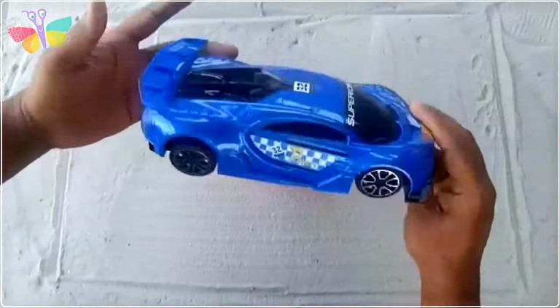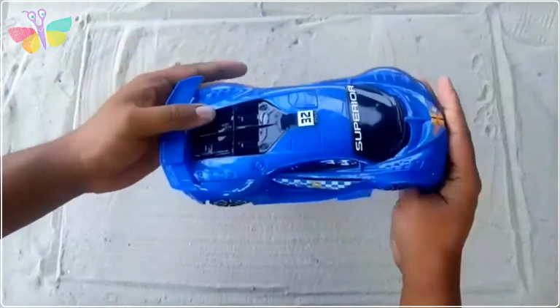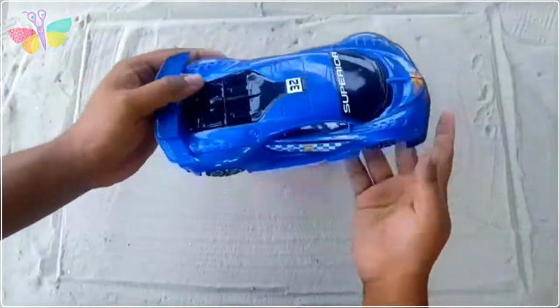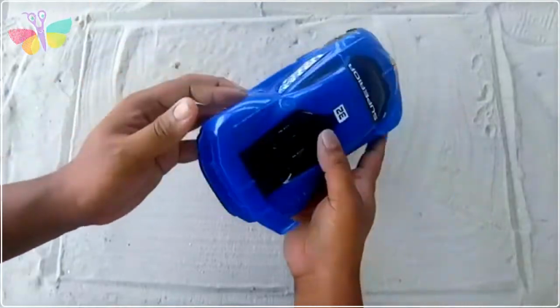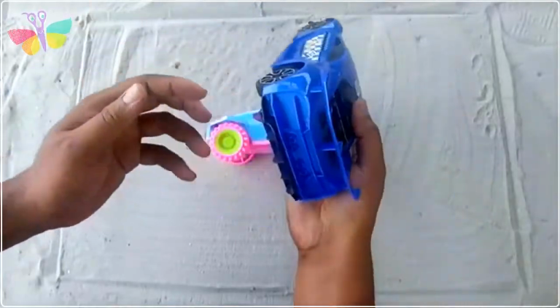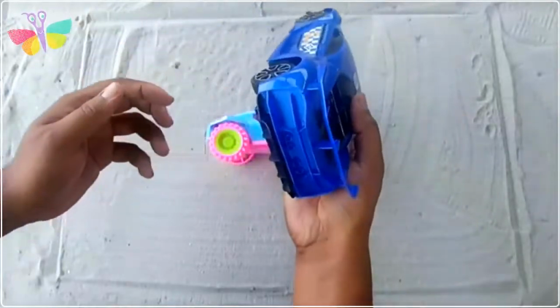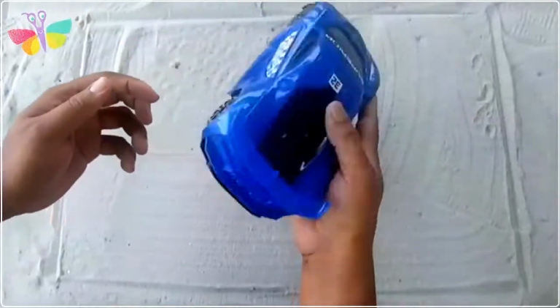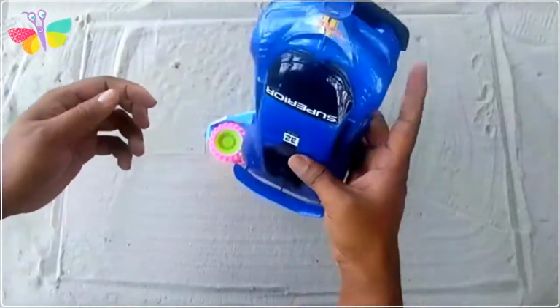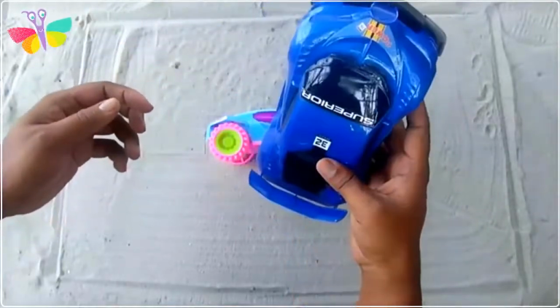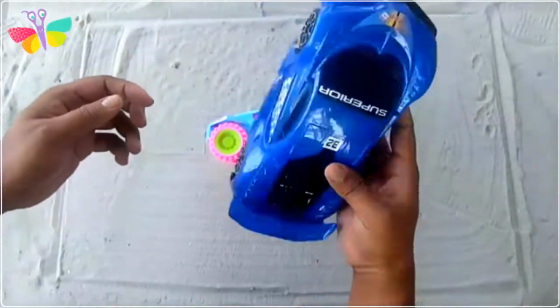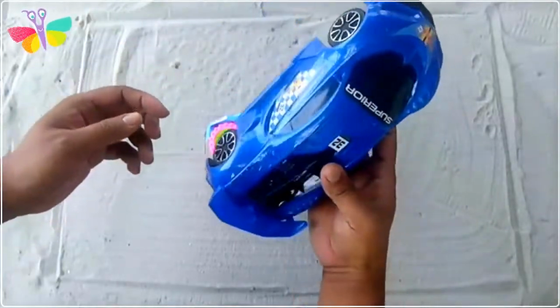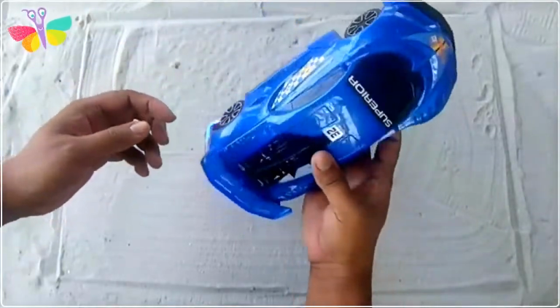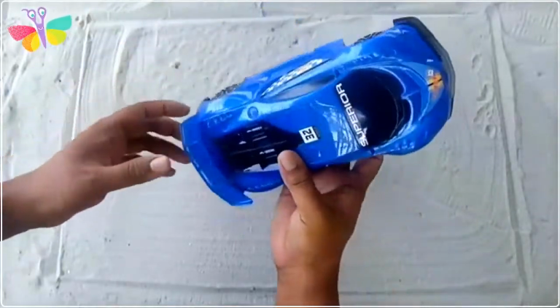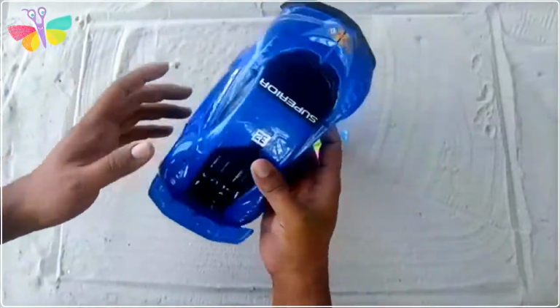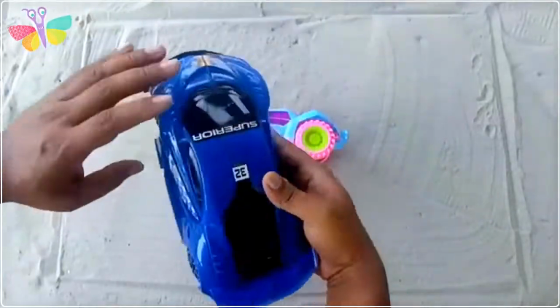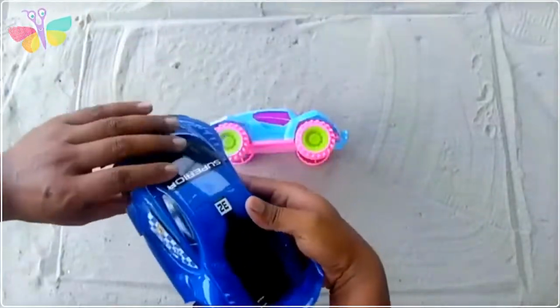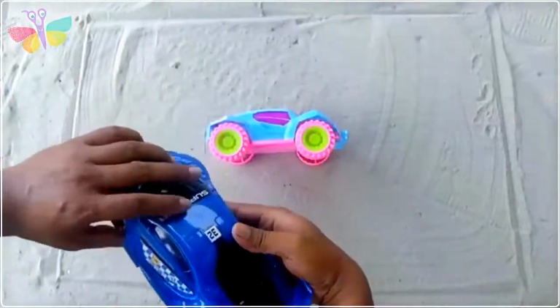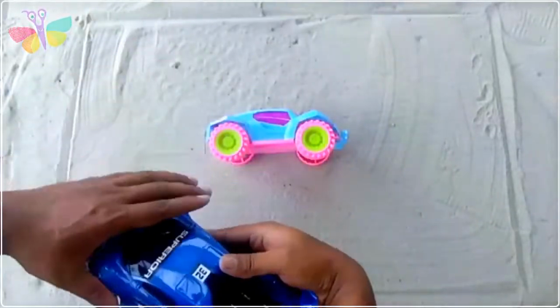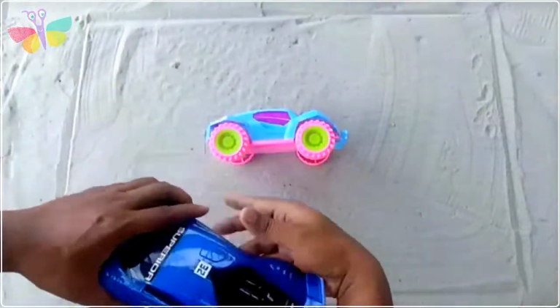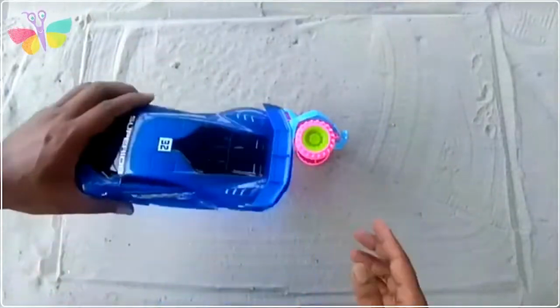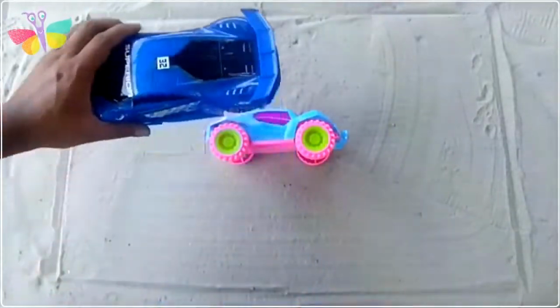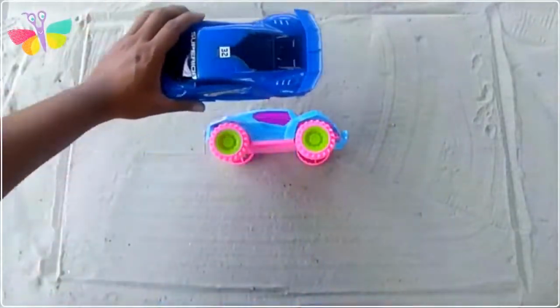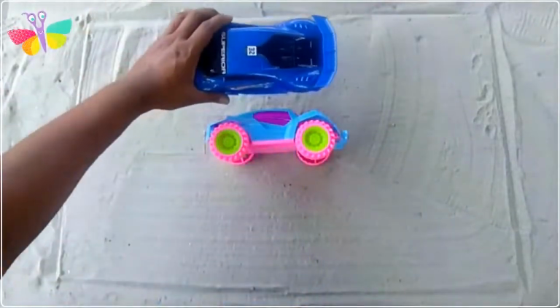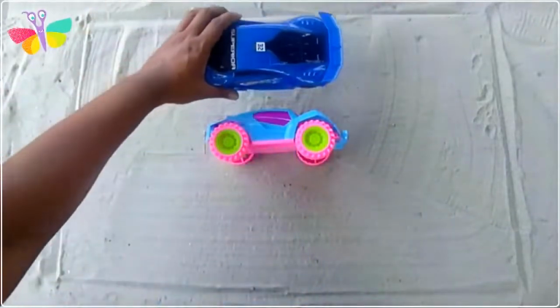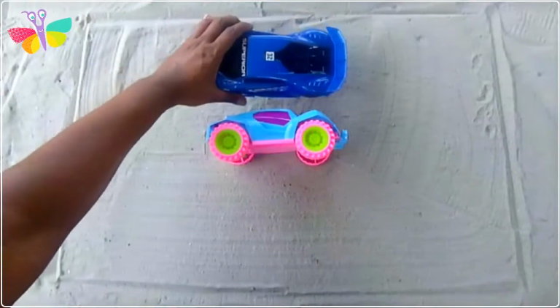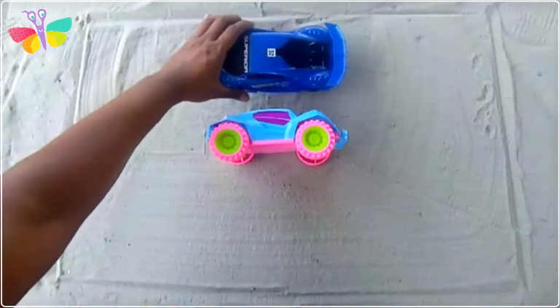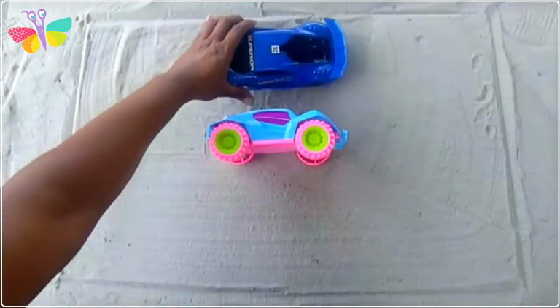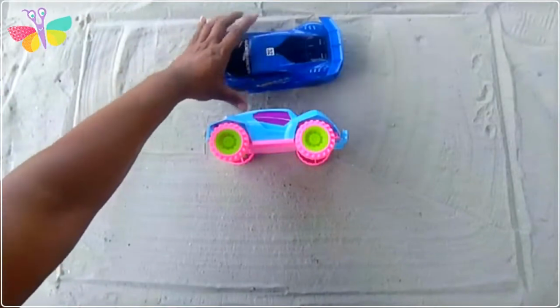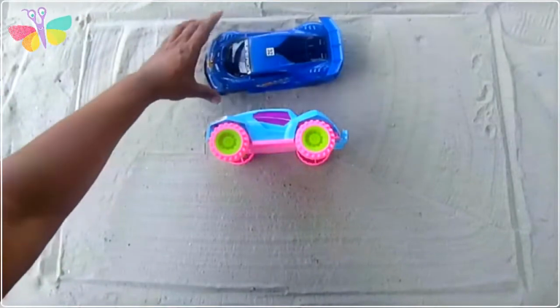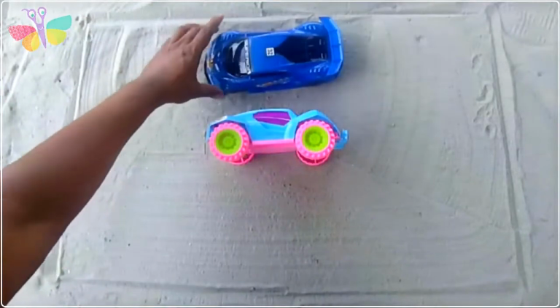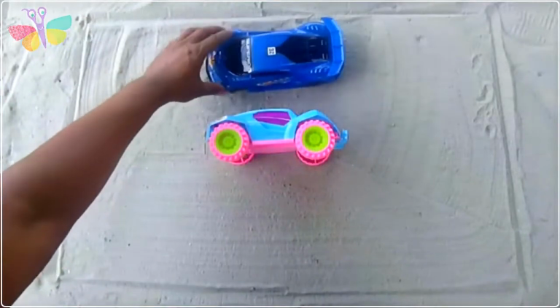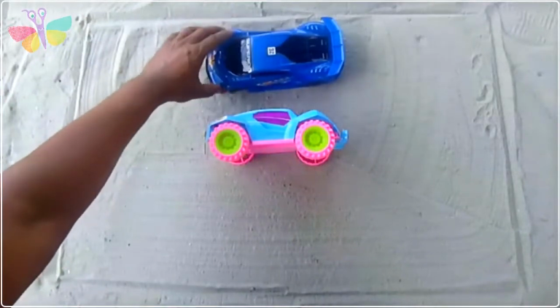Green color maroon sports car - wow, great!